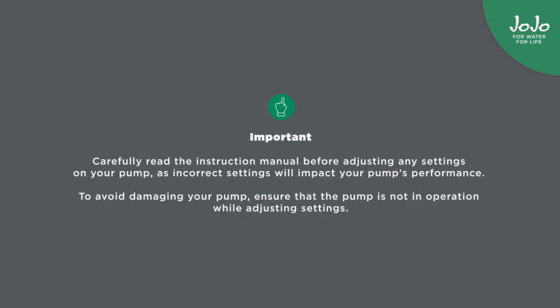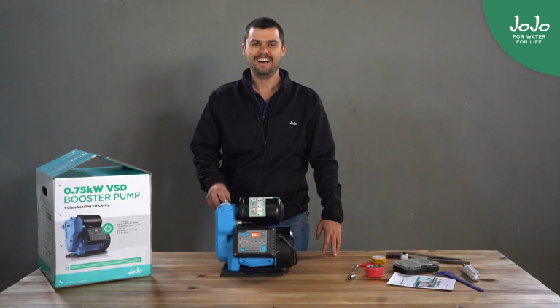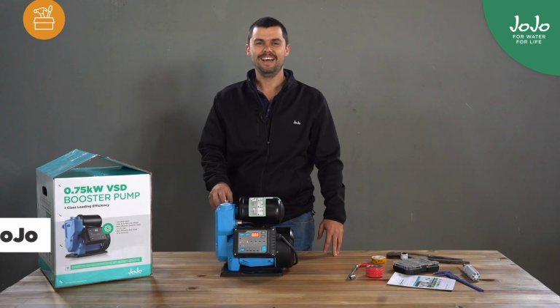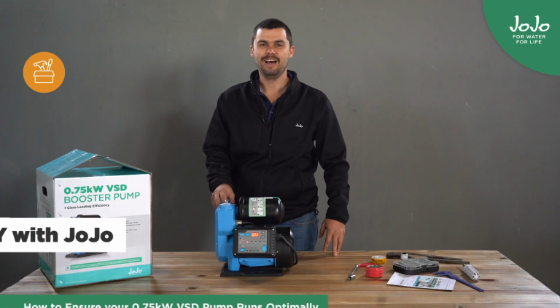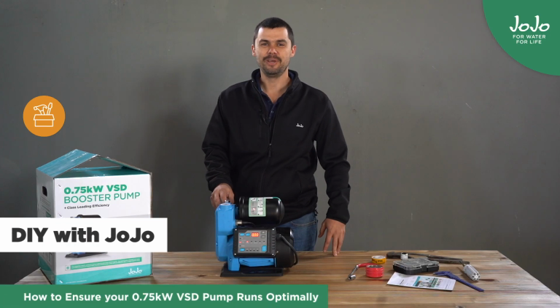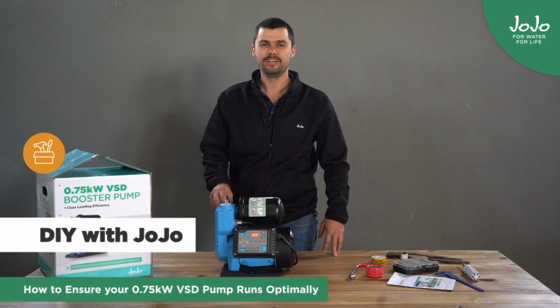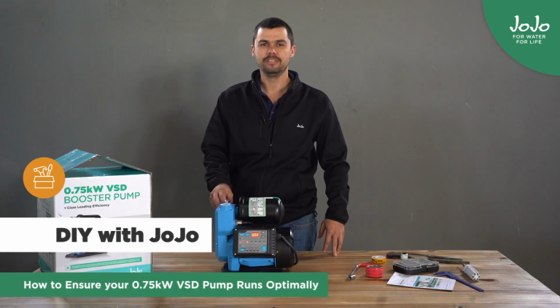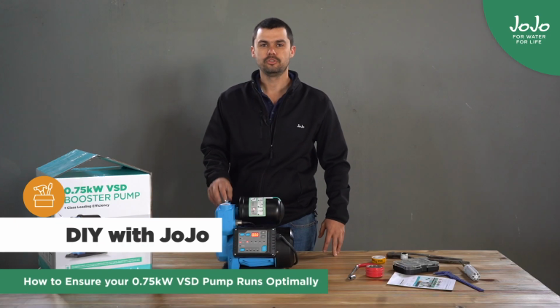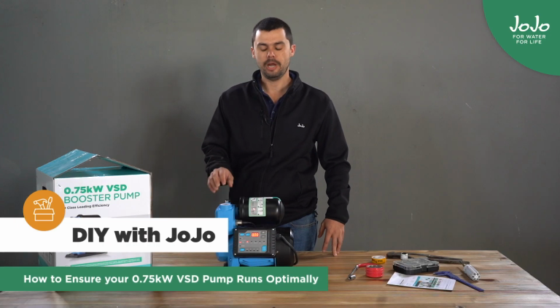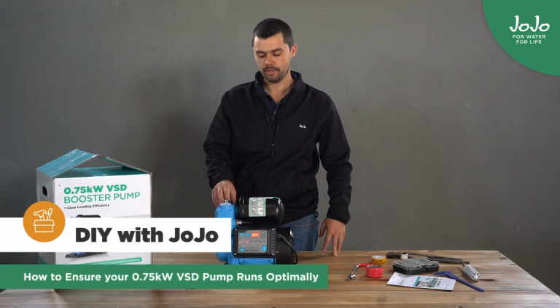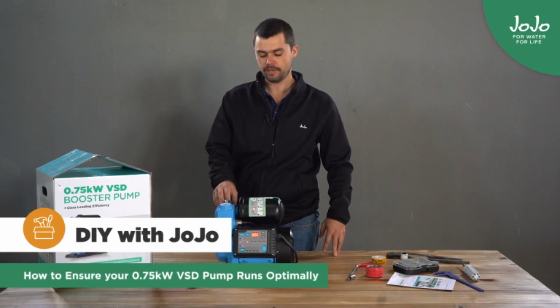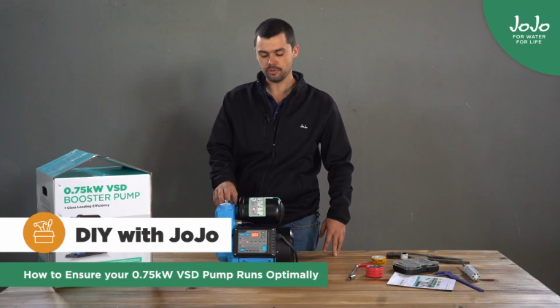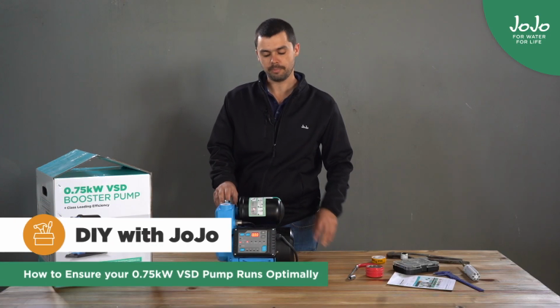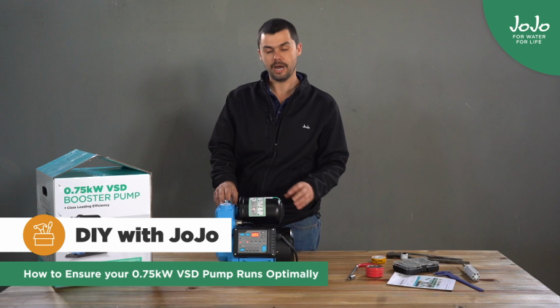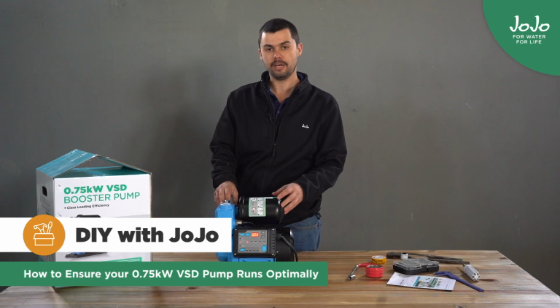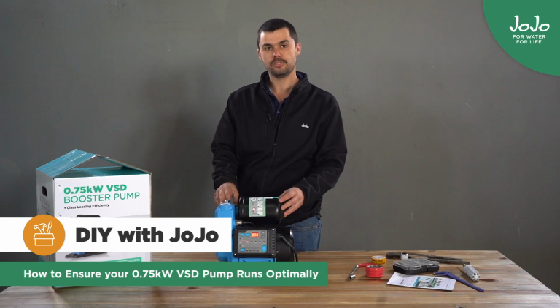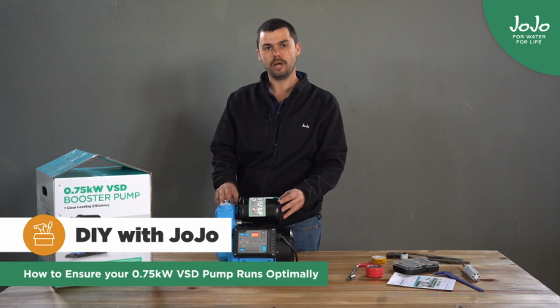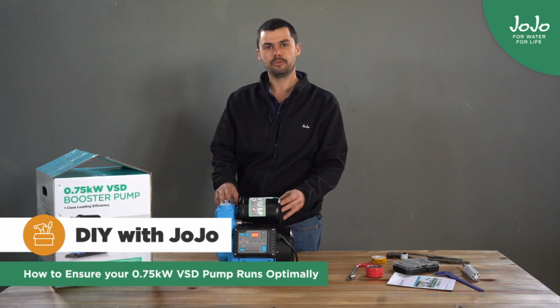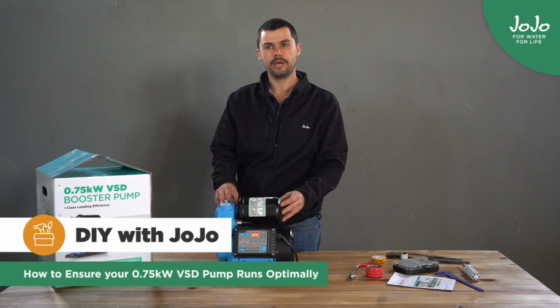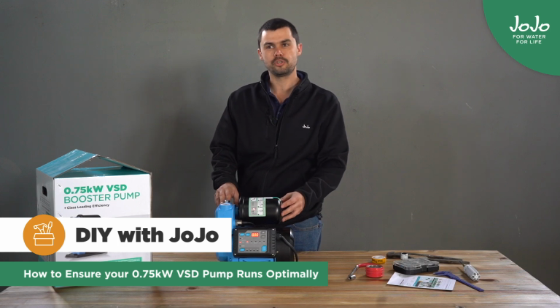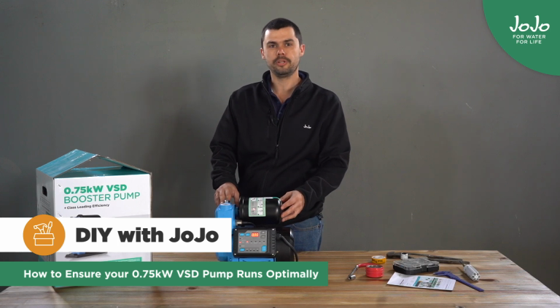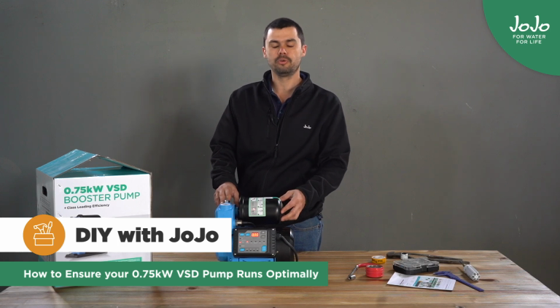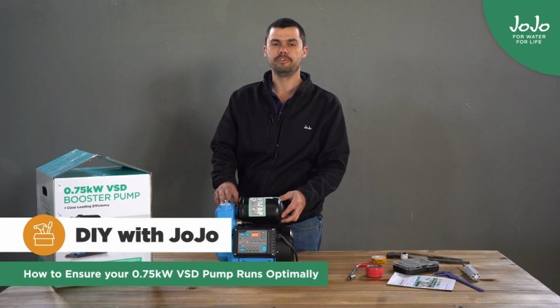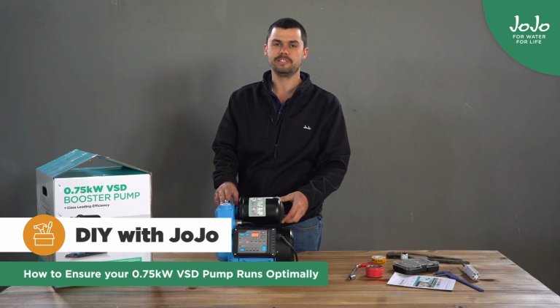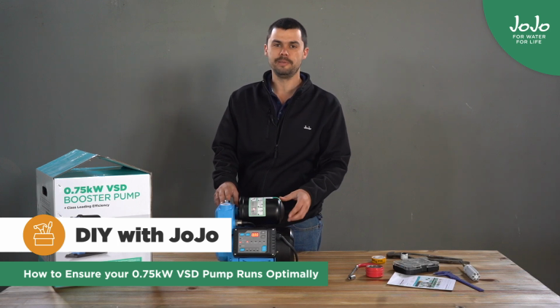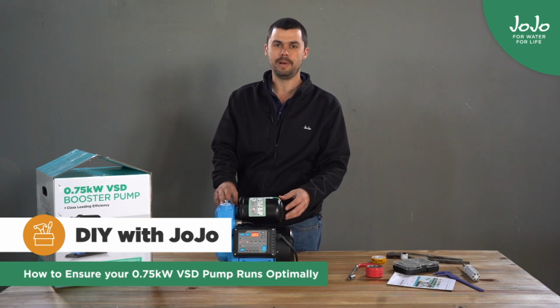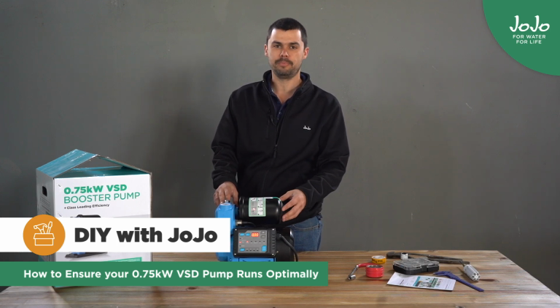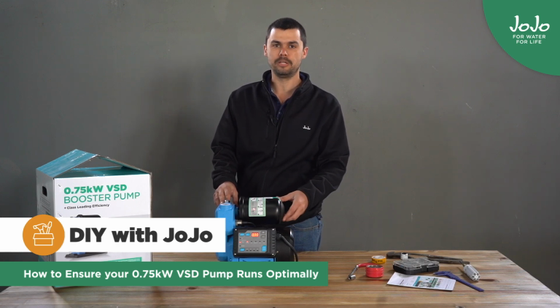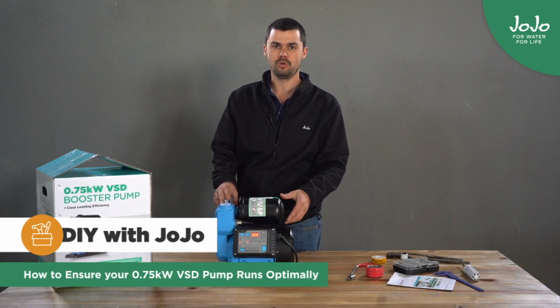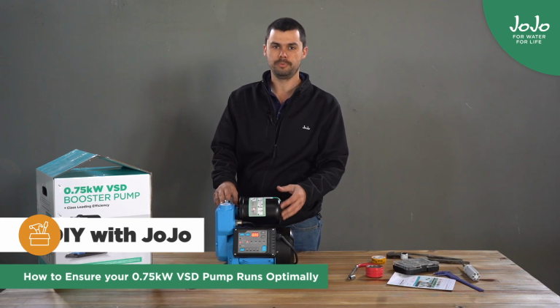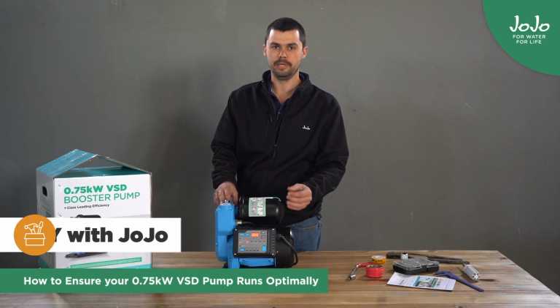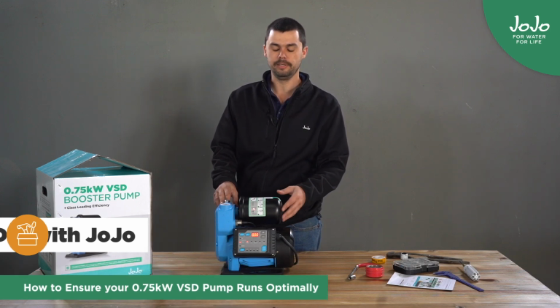Hi, I'm Henry. Today I'm going to give you some guidelines on how to make sure that your VSD pump runs optimally.